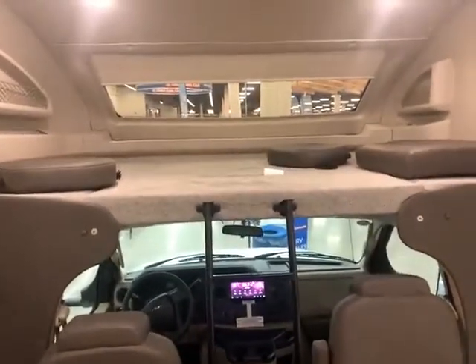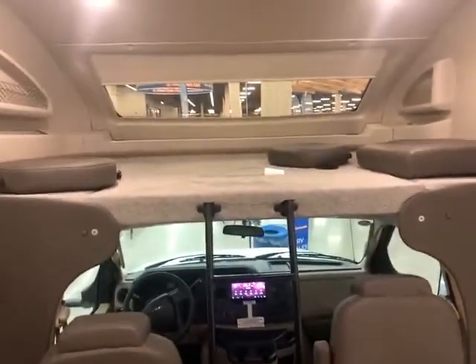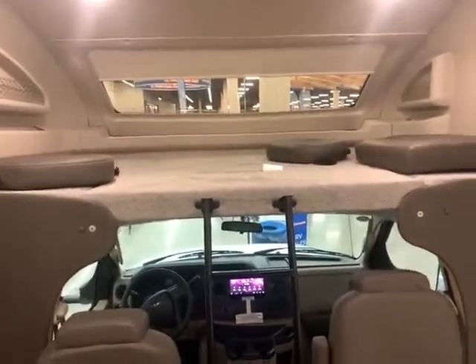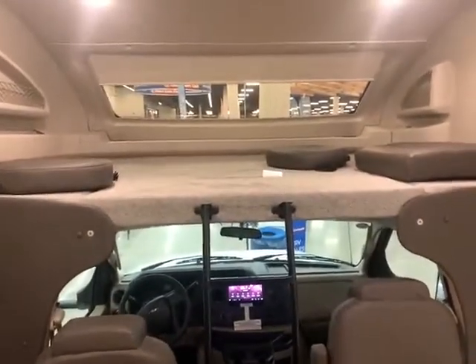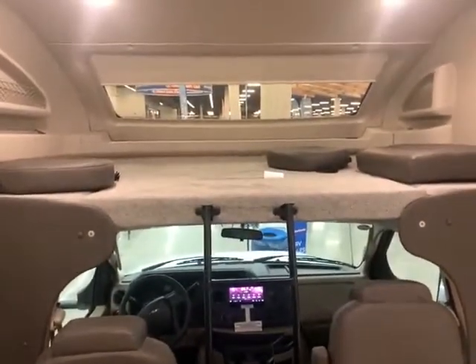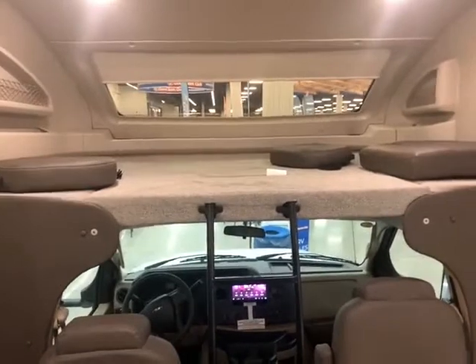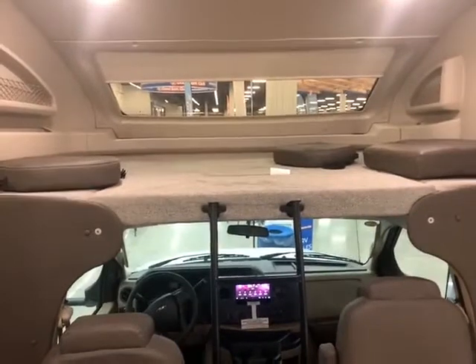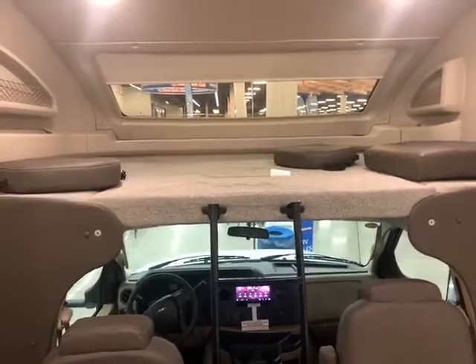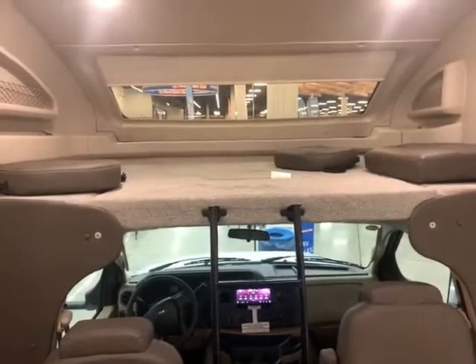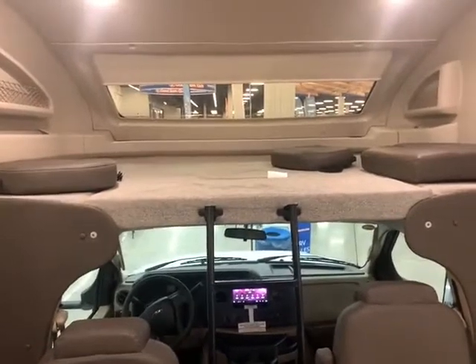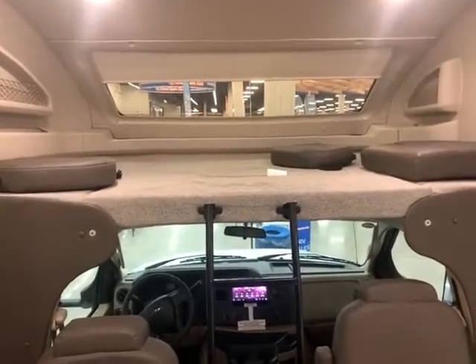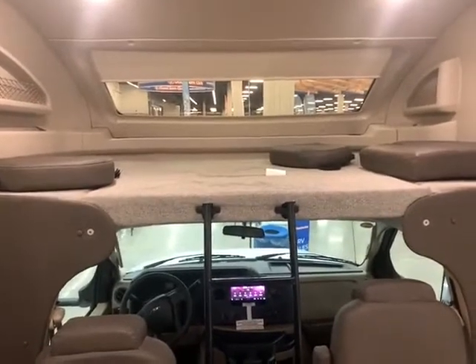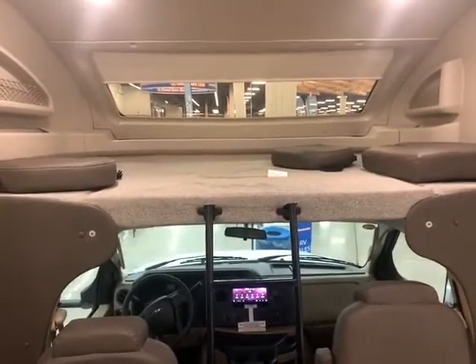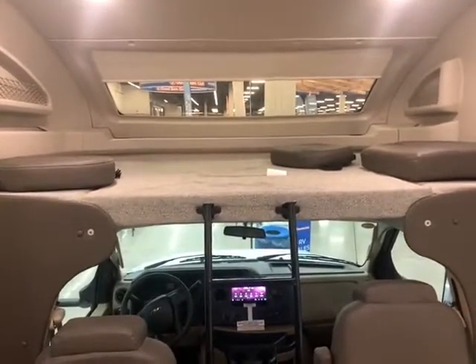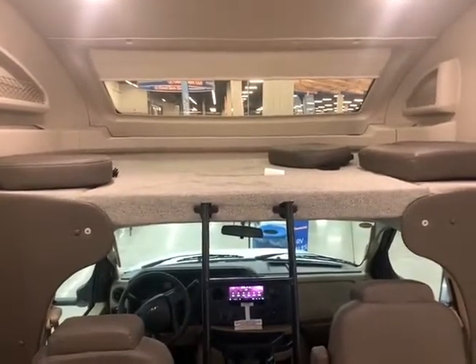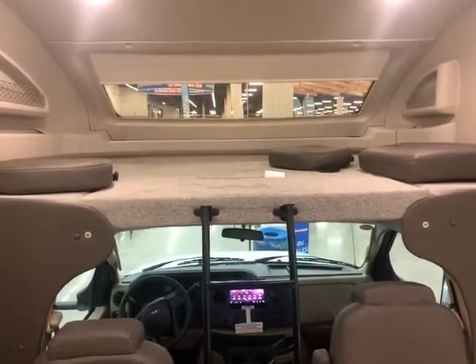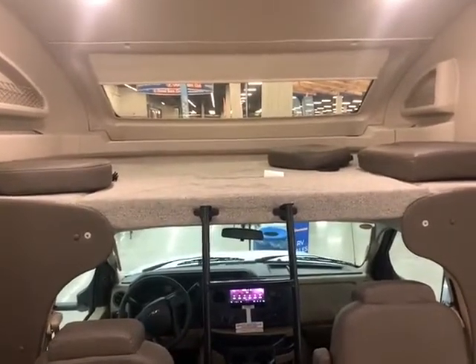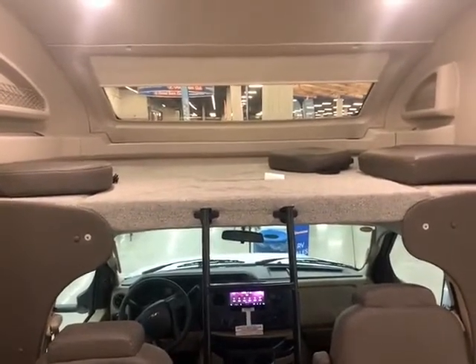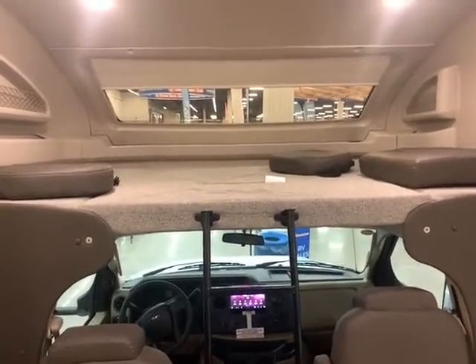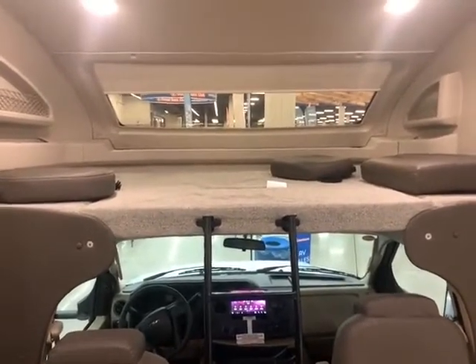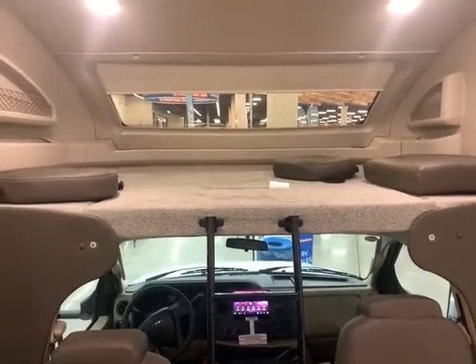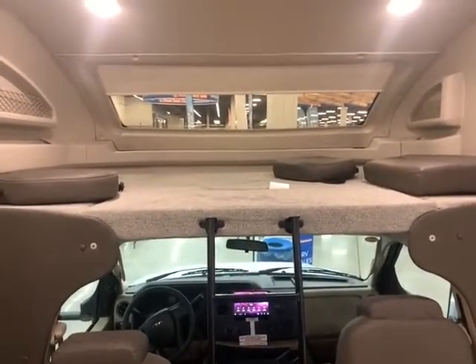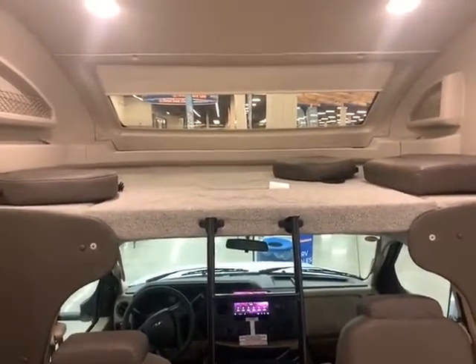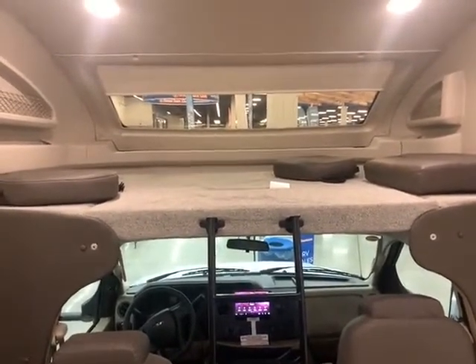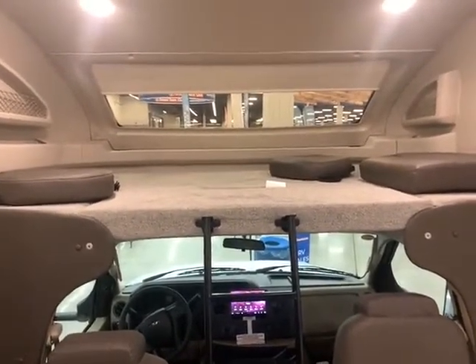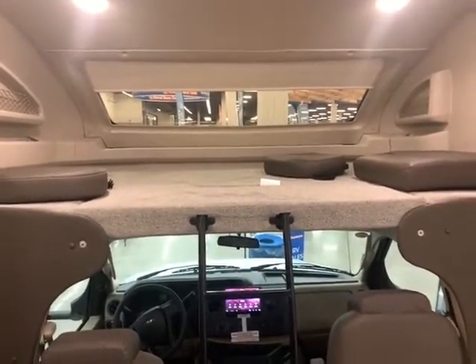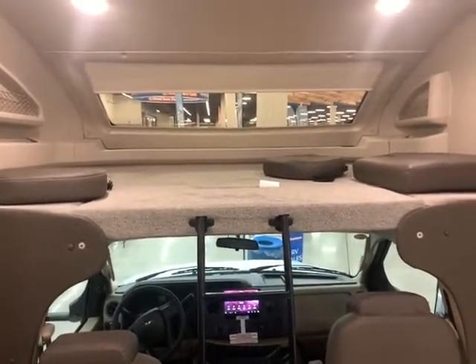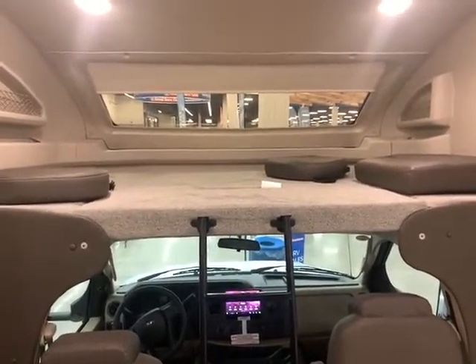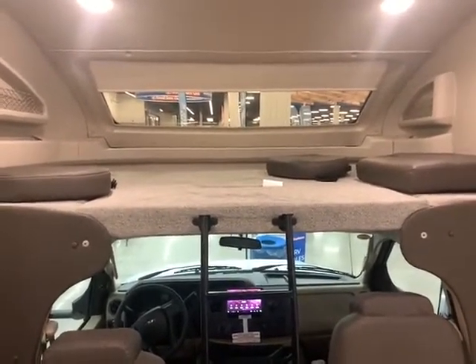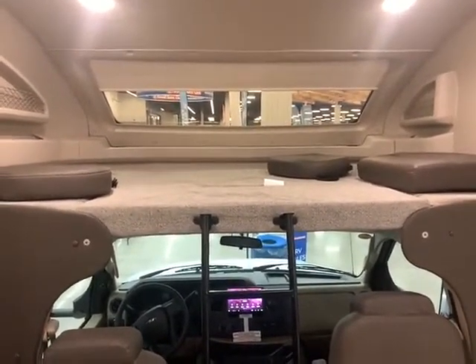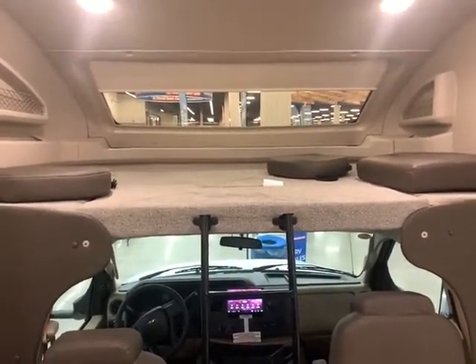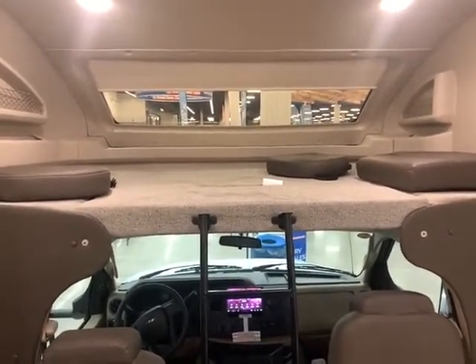If you have any questions, give me, Big Ben, a call. Gander RV. 715-614-2121.